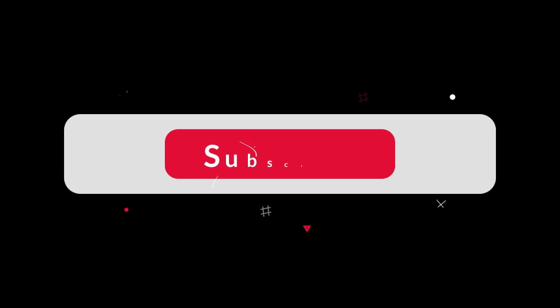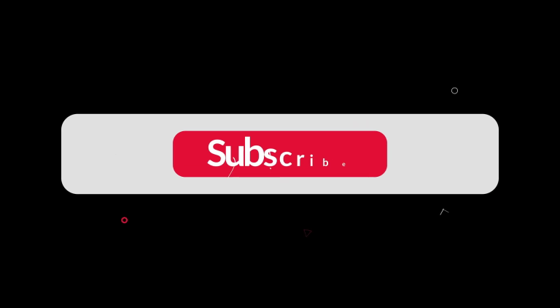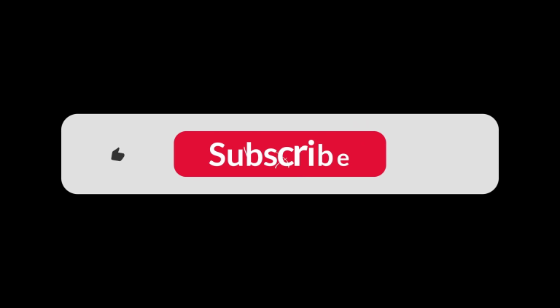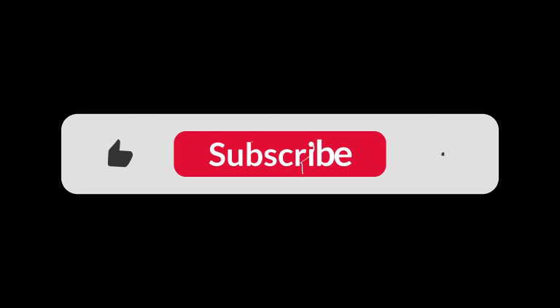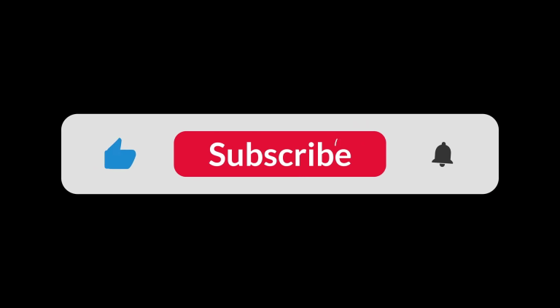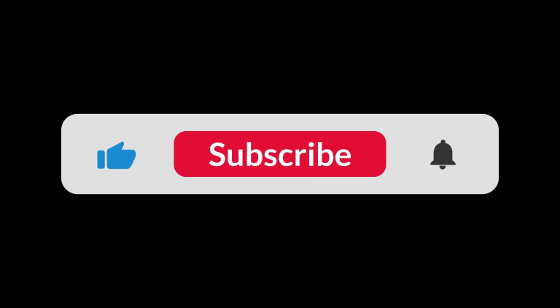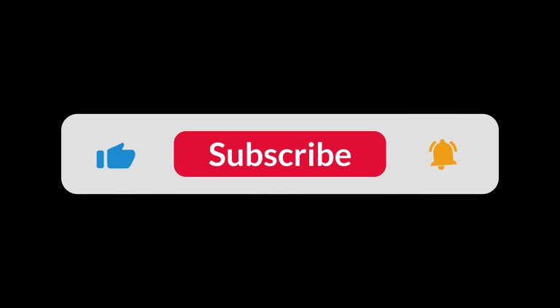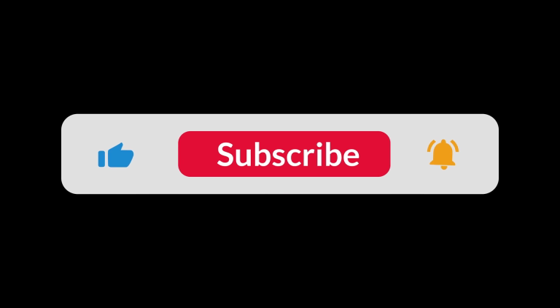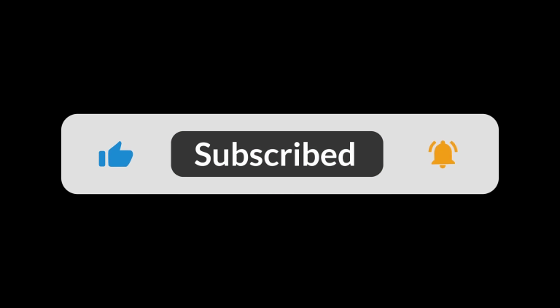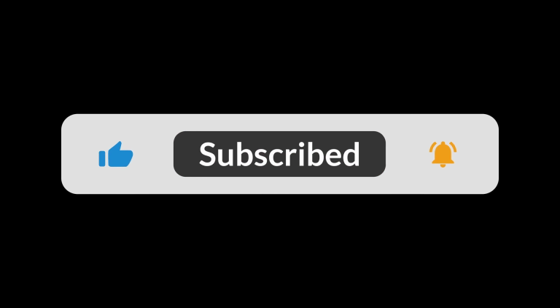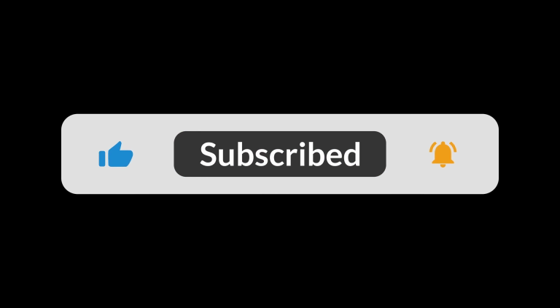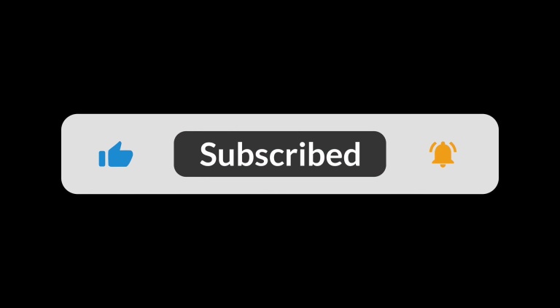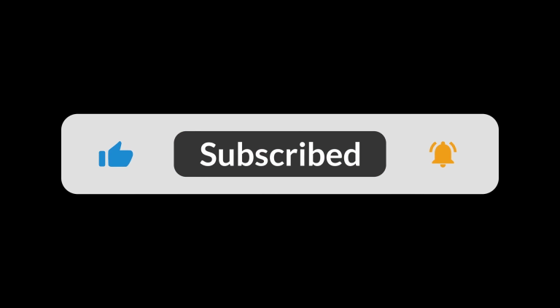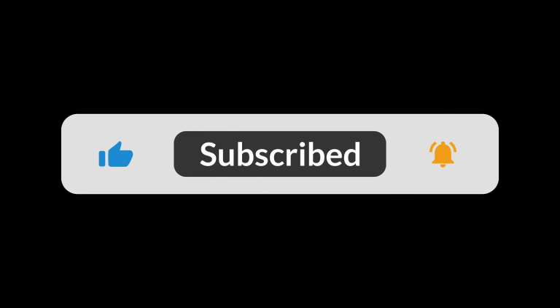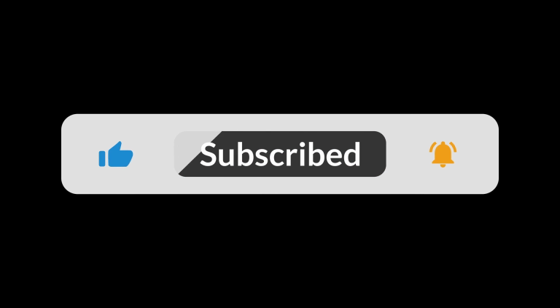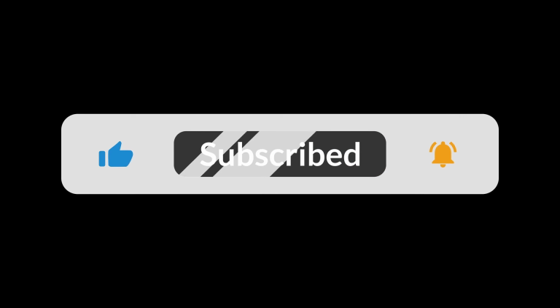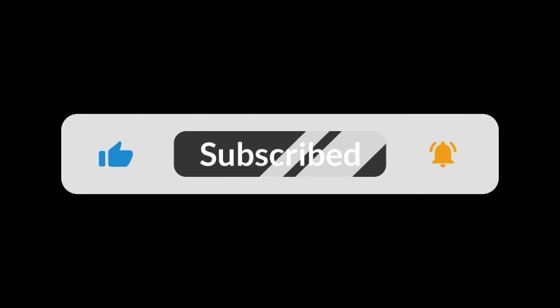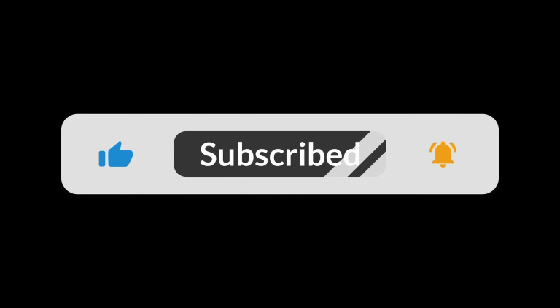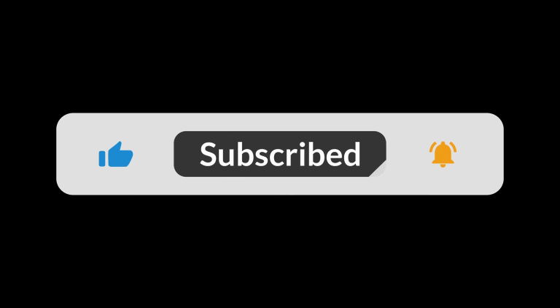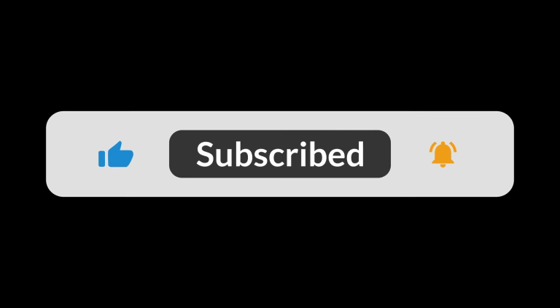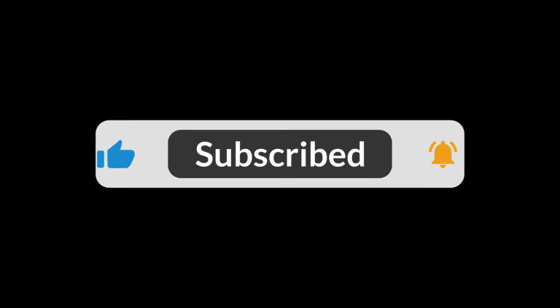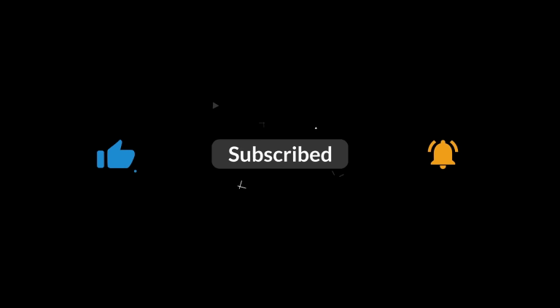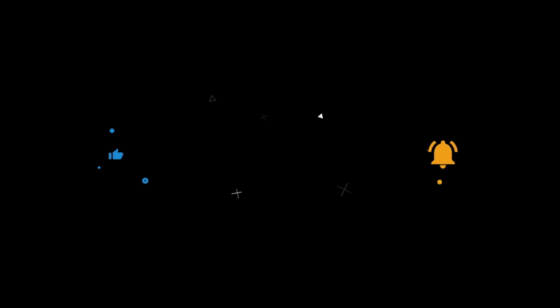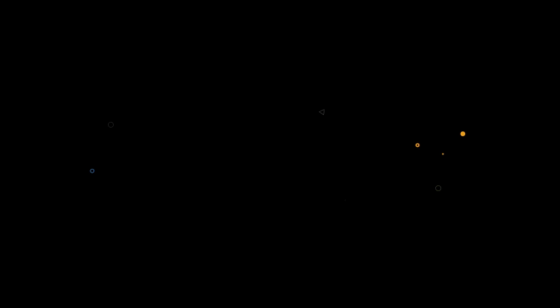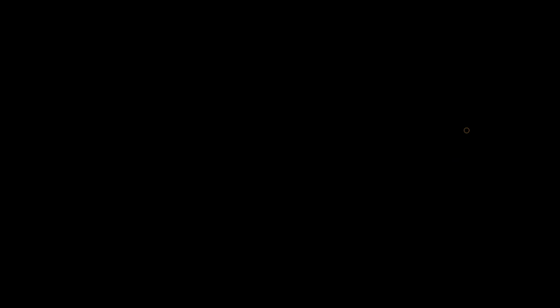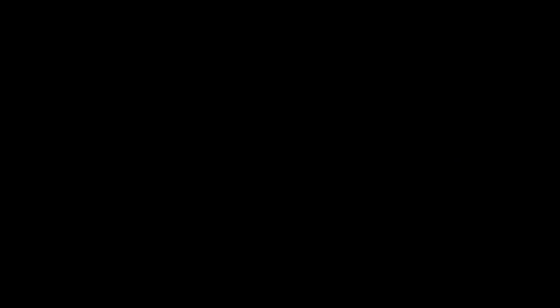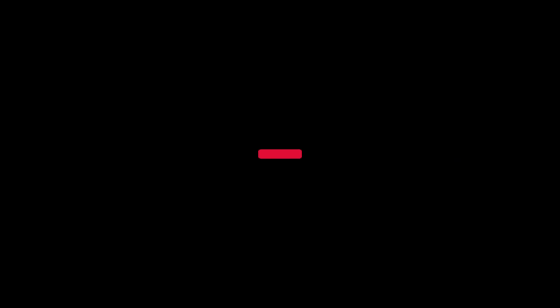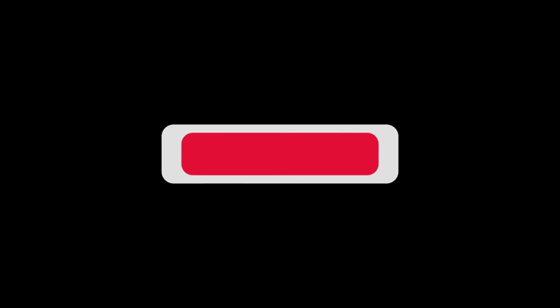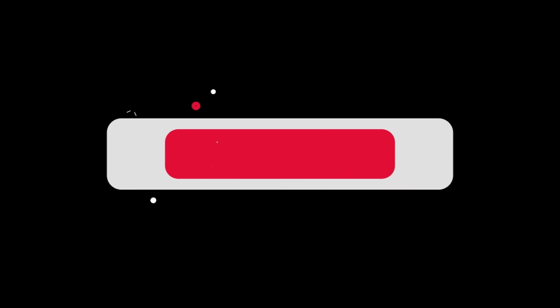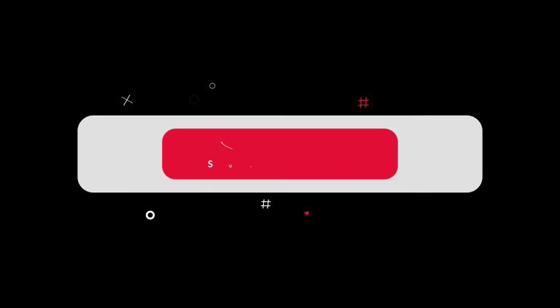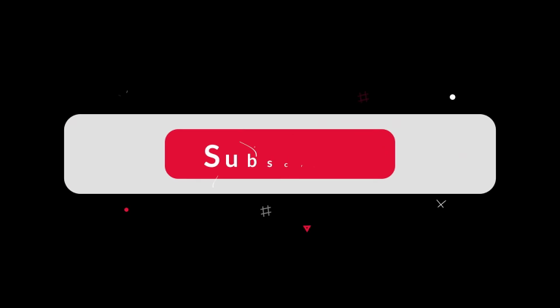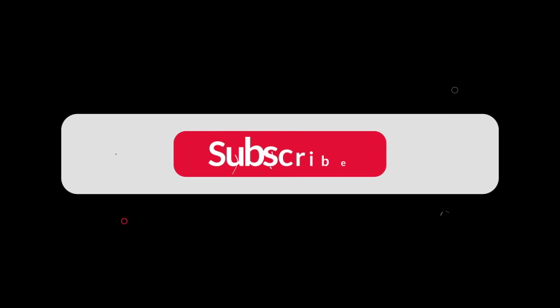You can find the Amazon purchase link in the description below. Hope this video has been helpful to you.